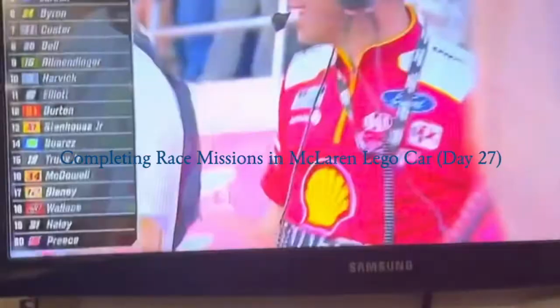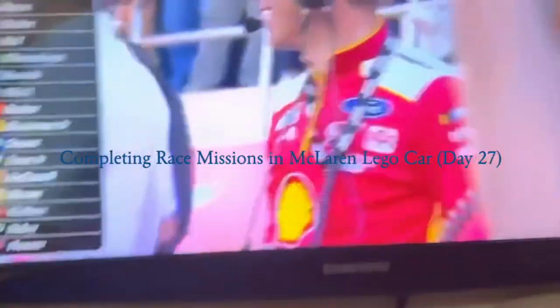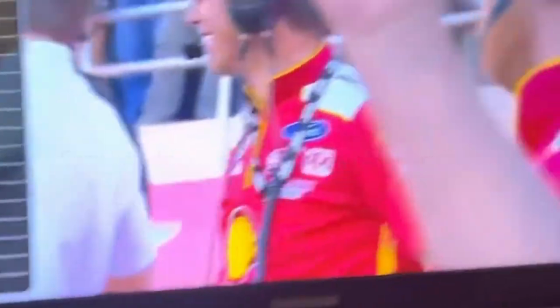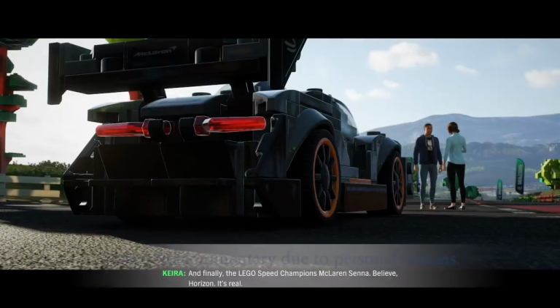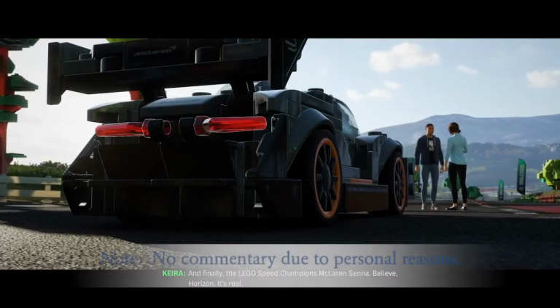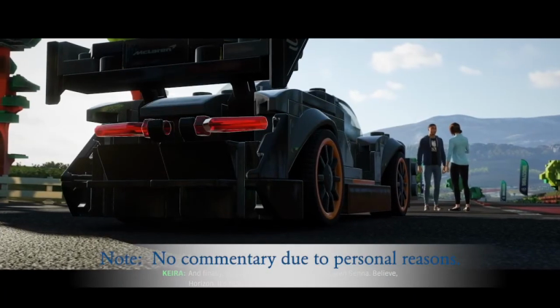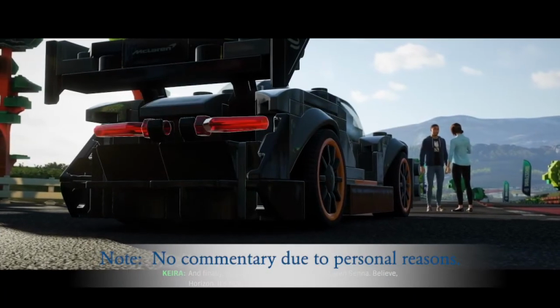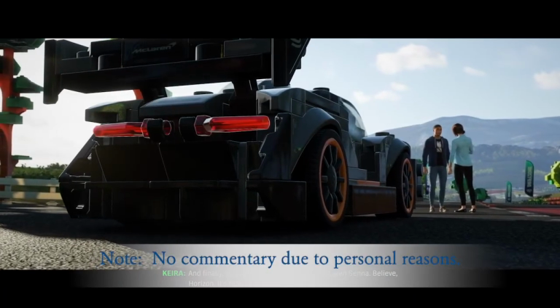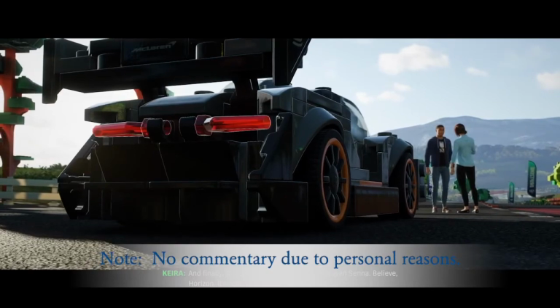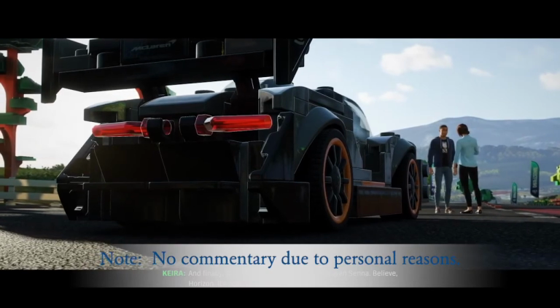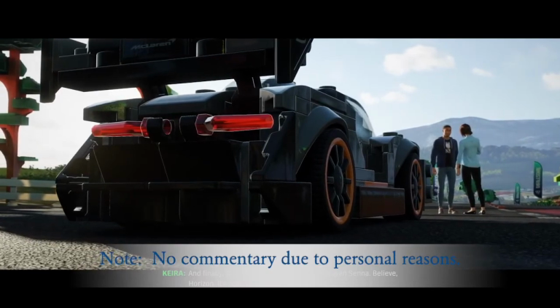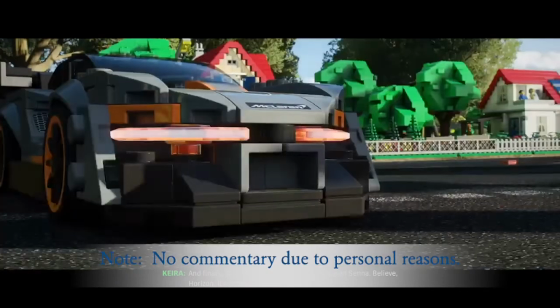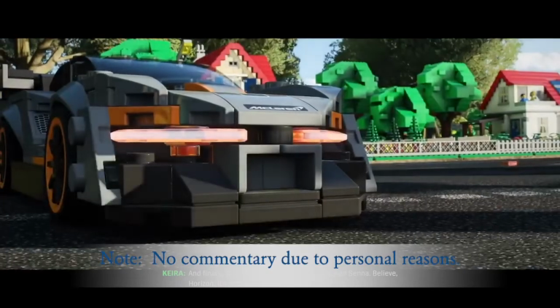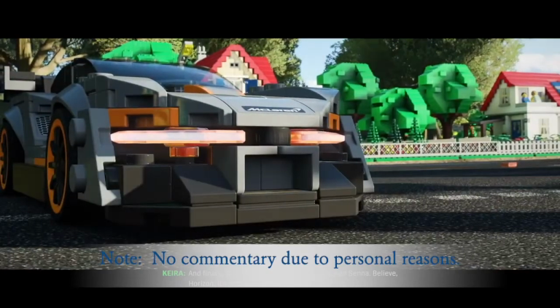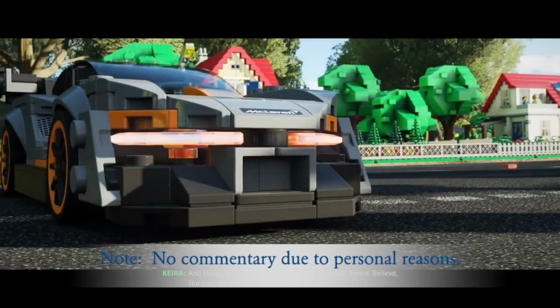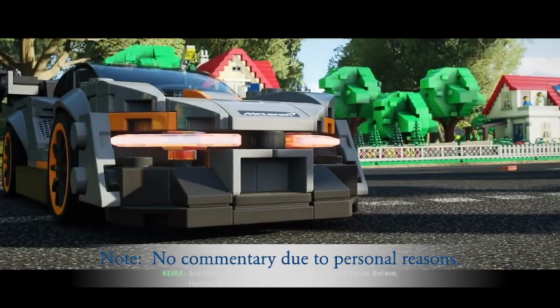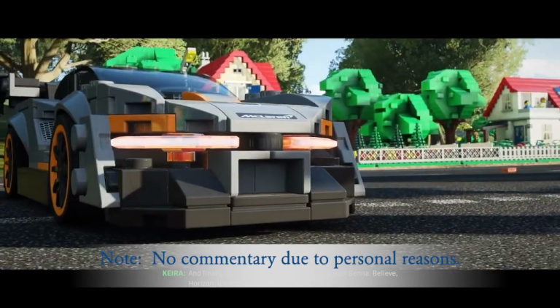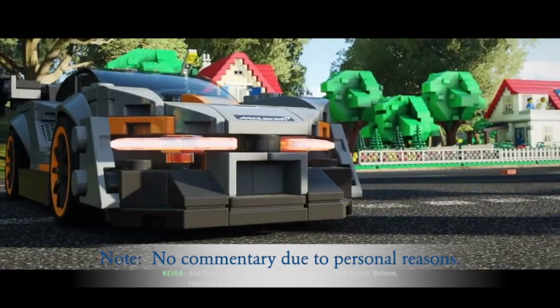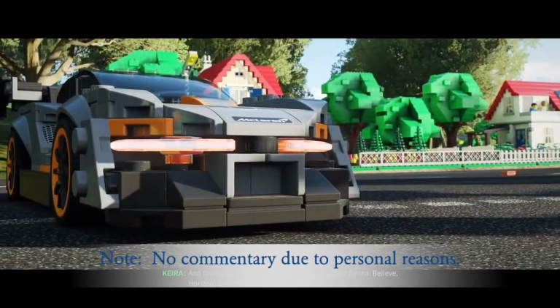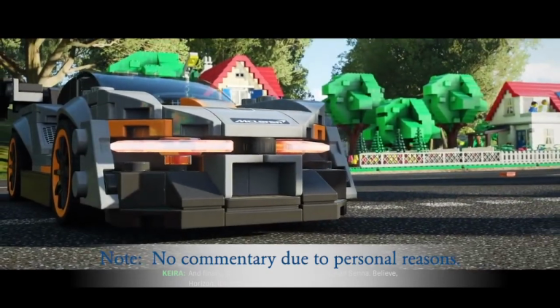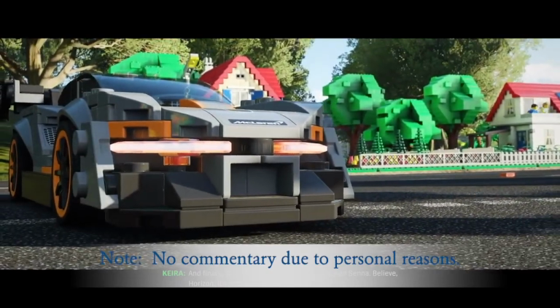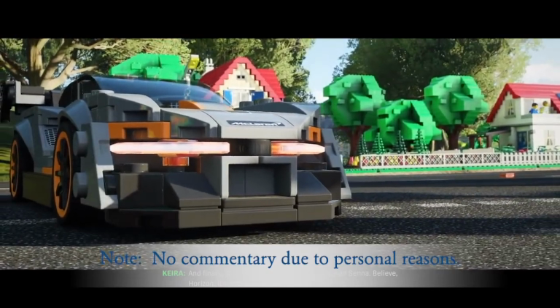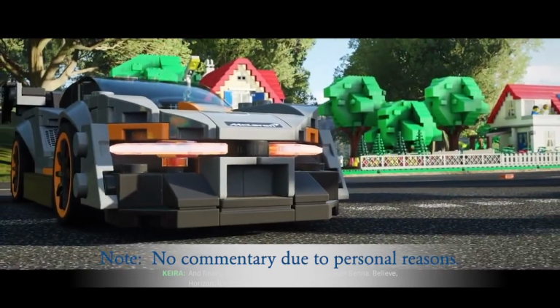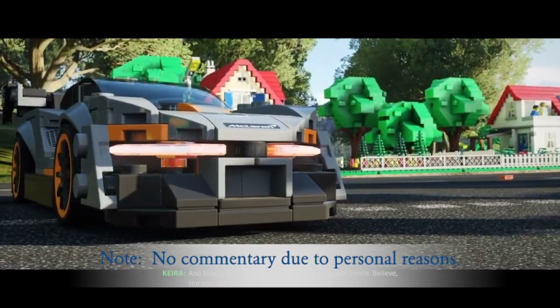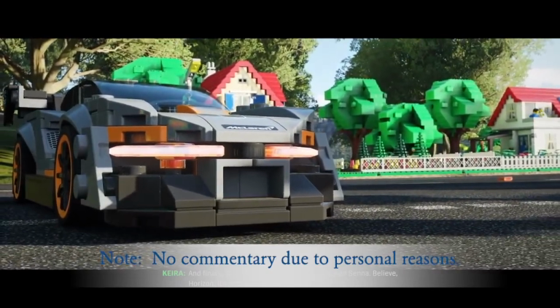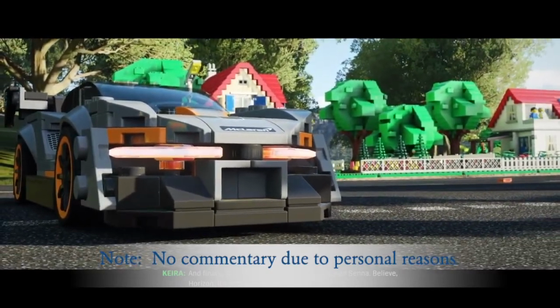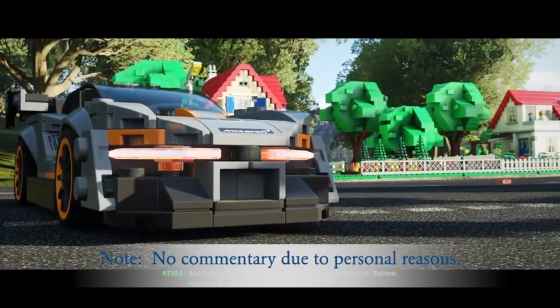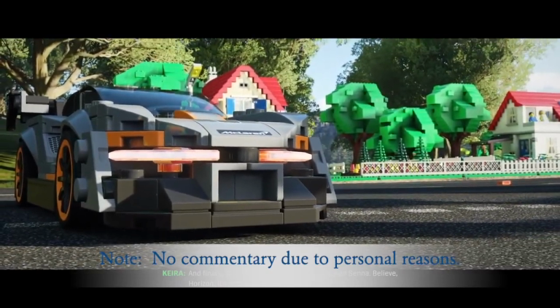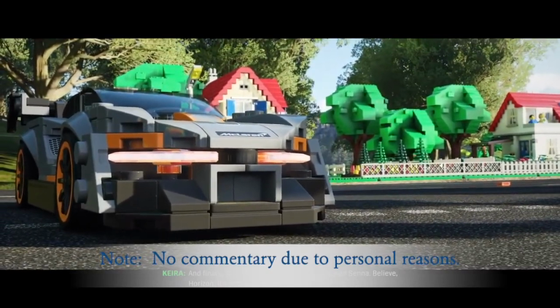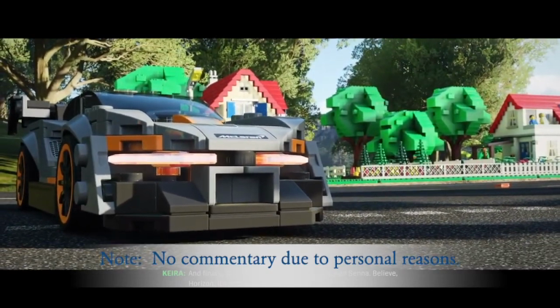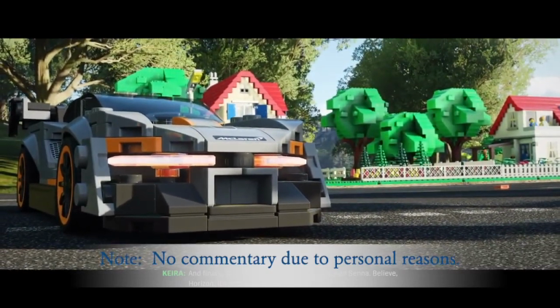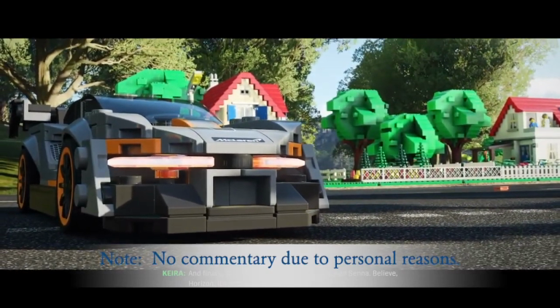Speed Champions McLaren Senna — believe it, it's real!